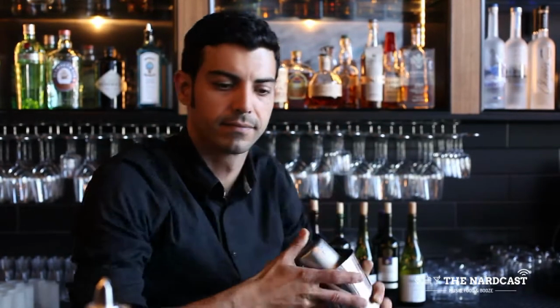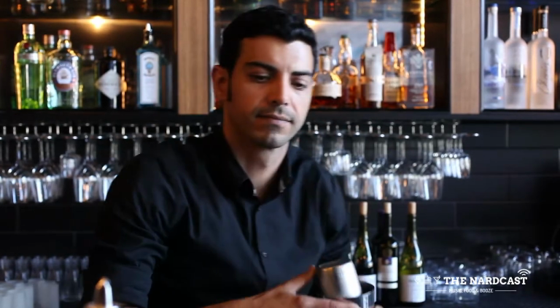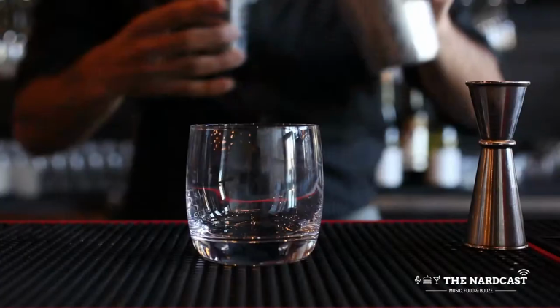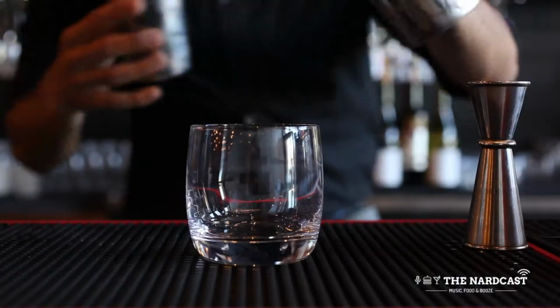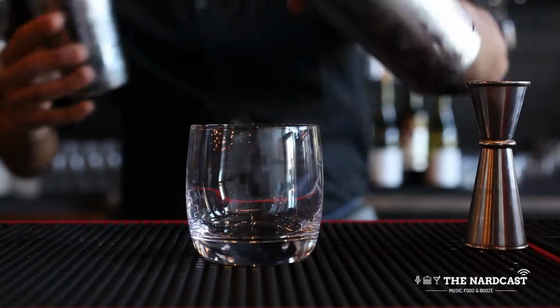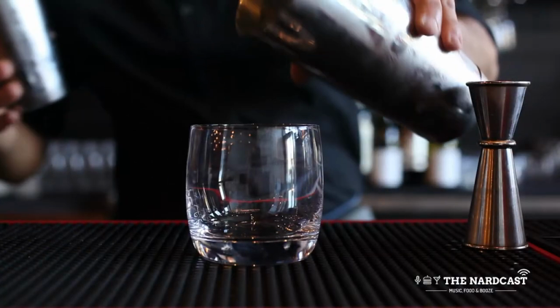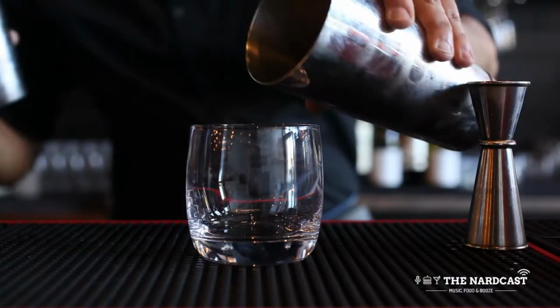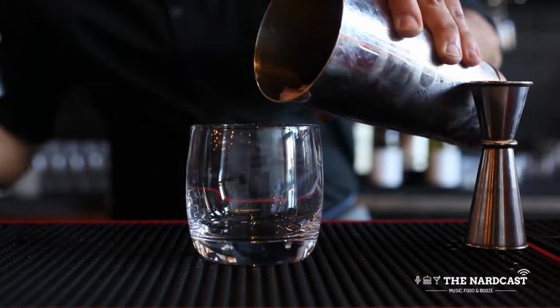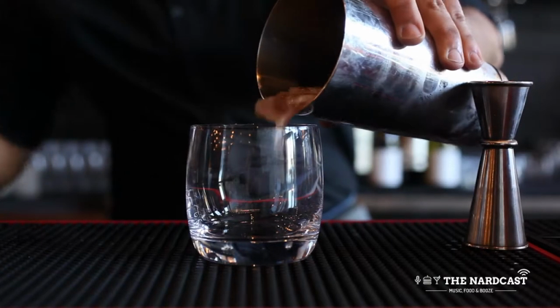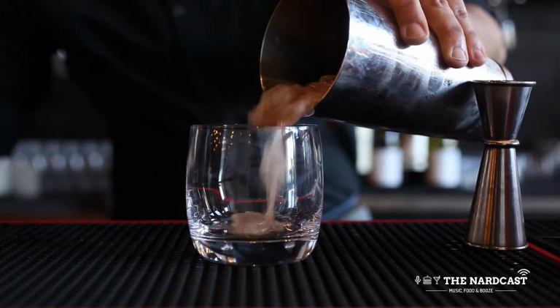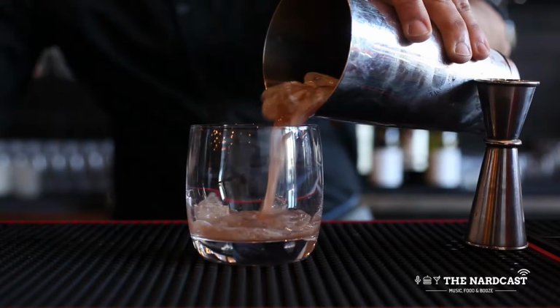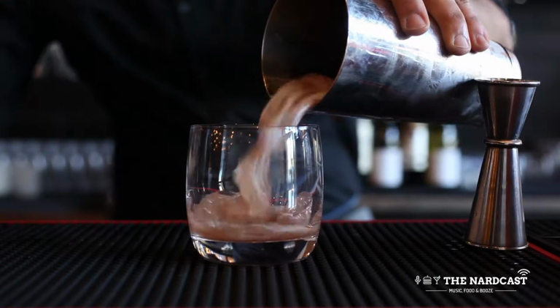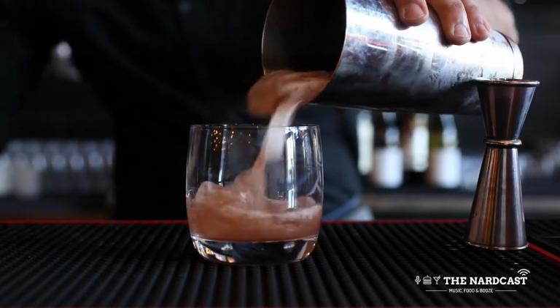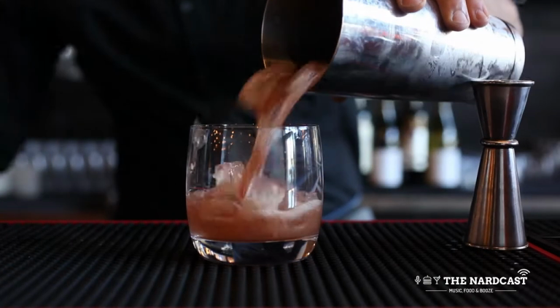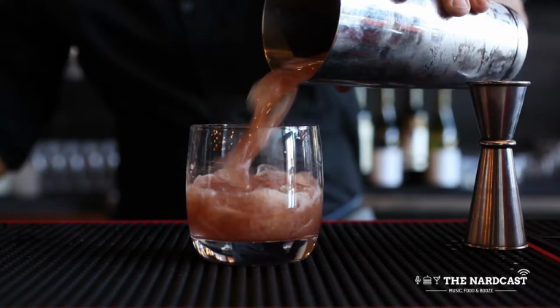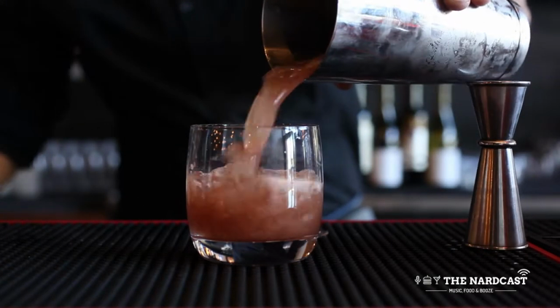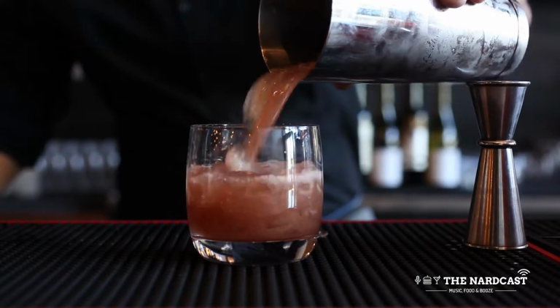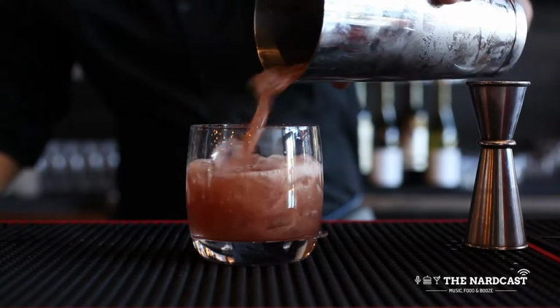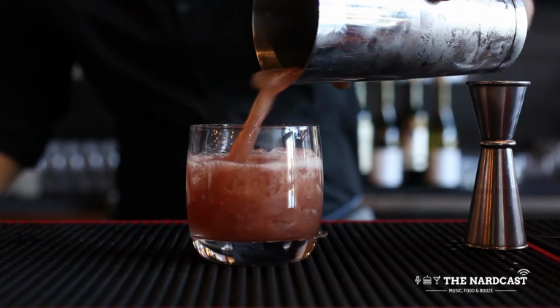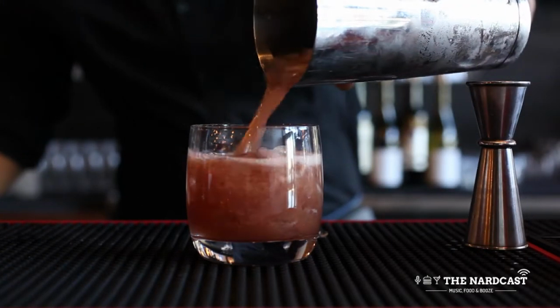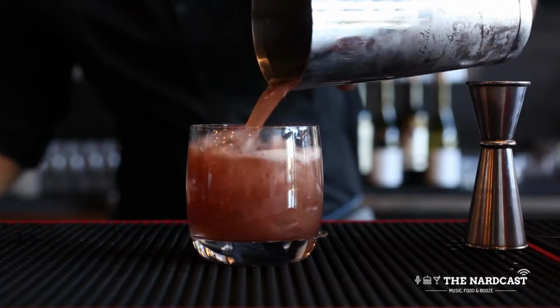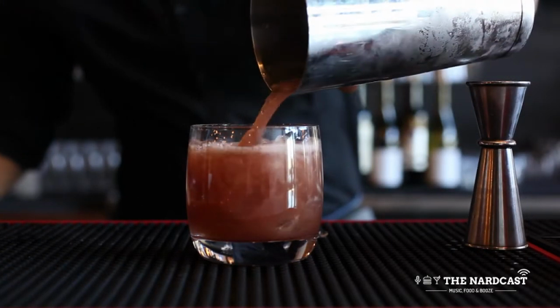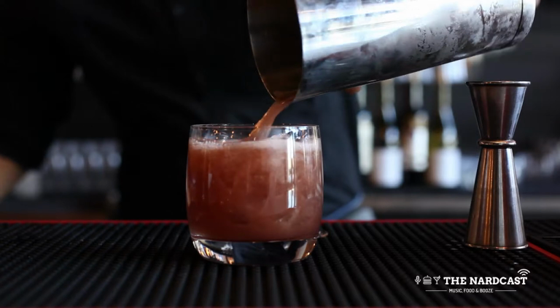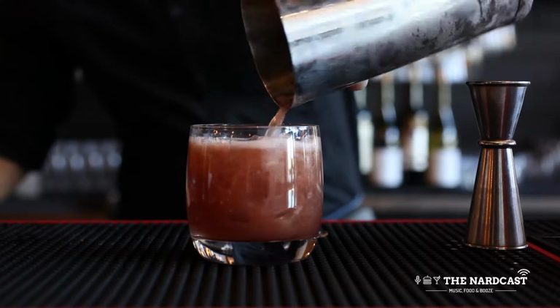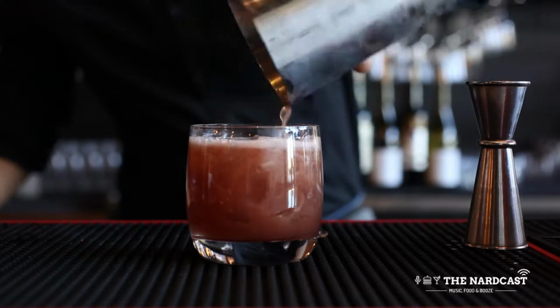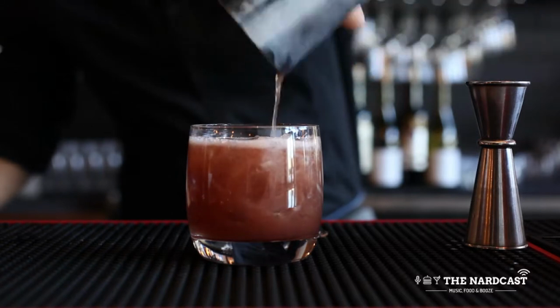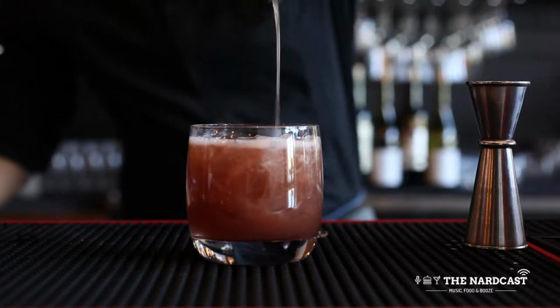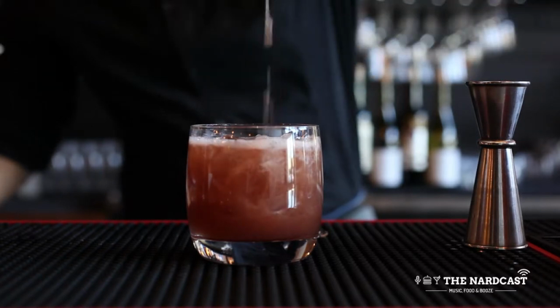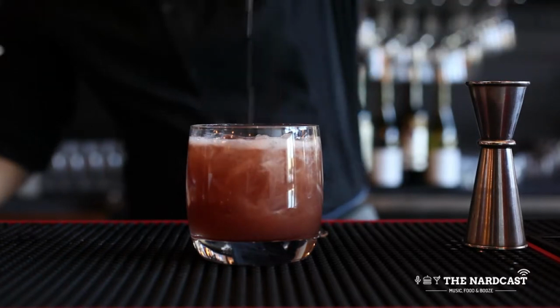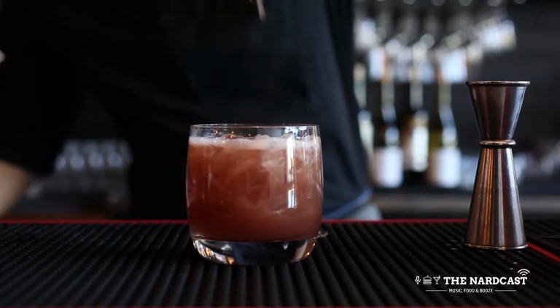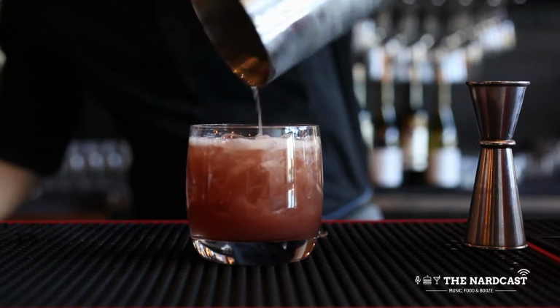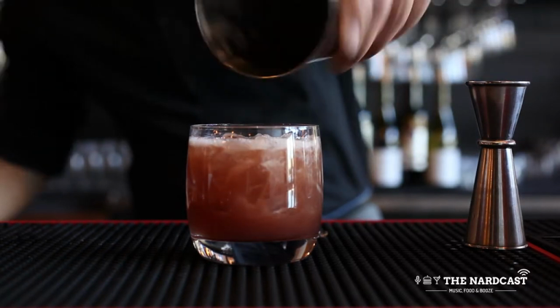We serve it on the rocks, garnished with a lemon twist and maple-infused huckleberries.